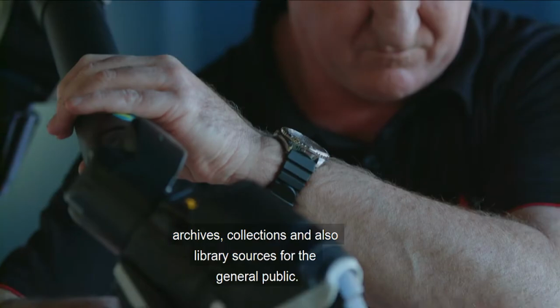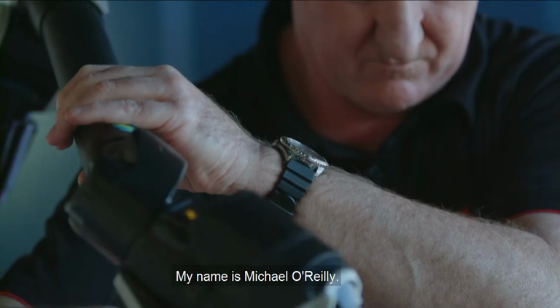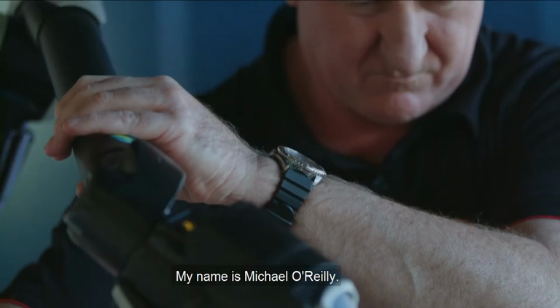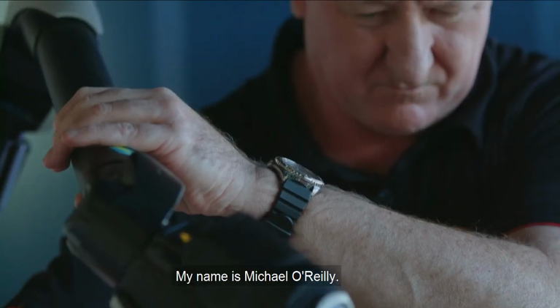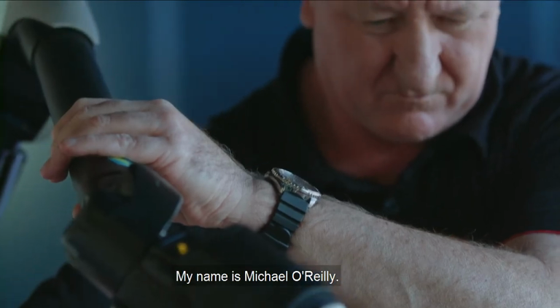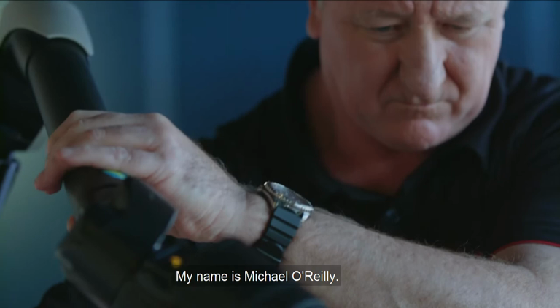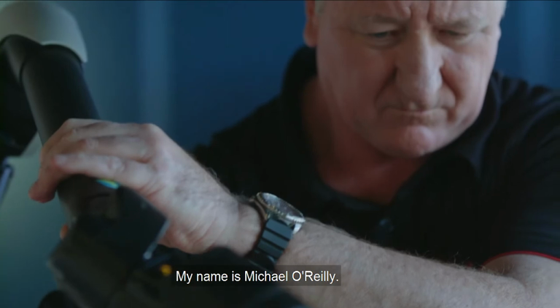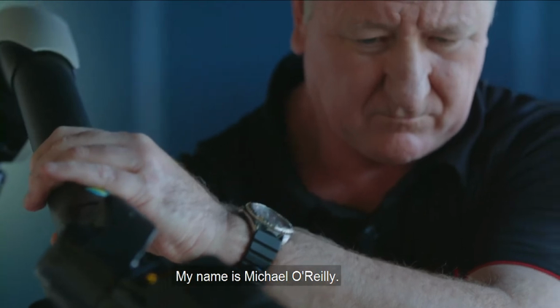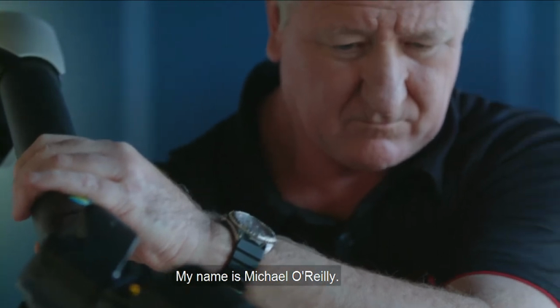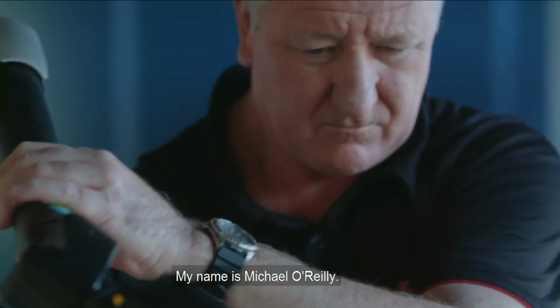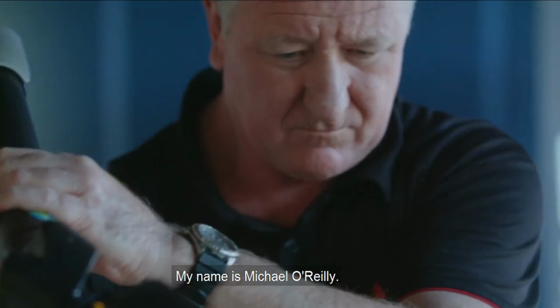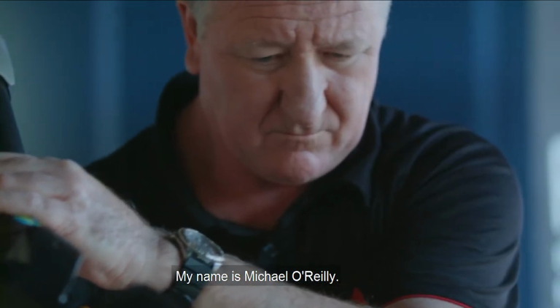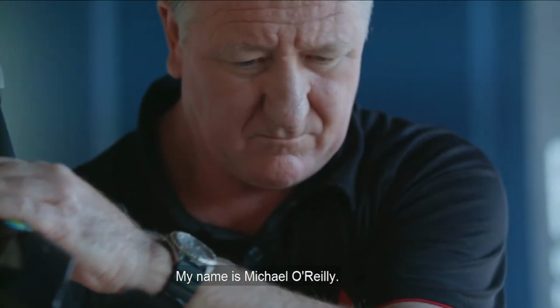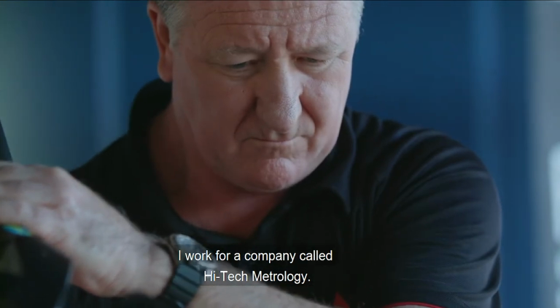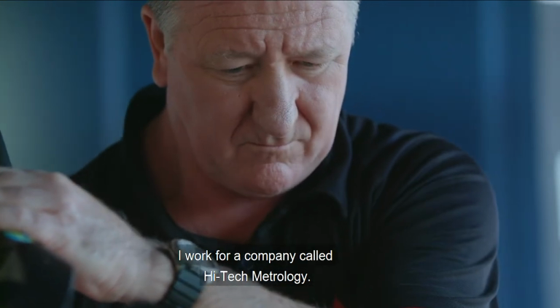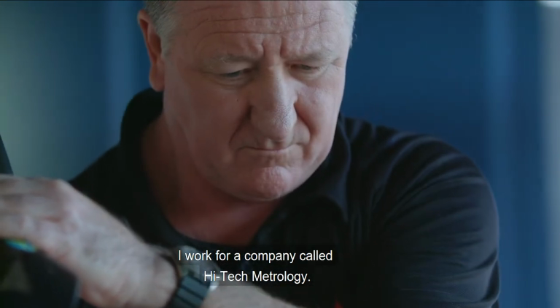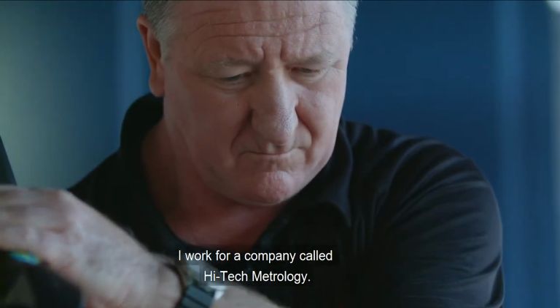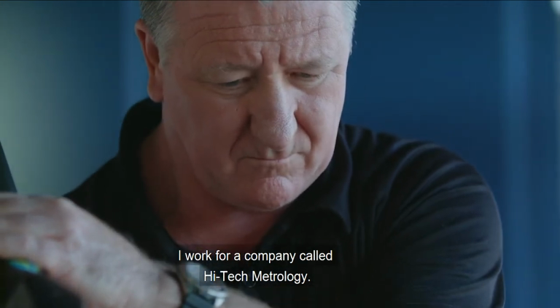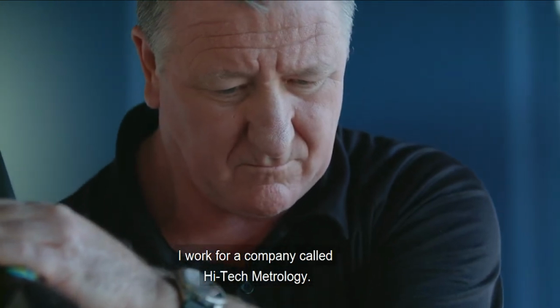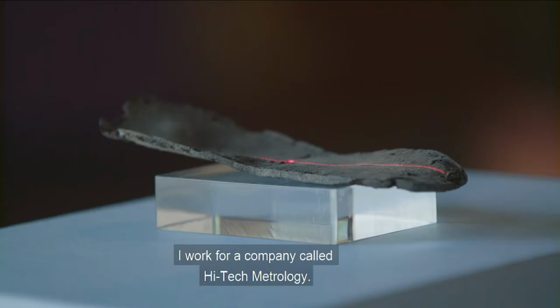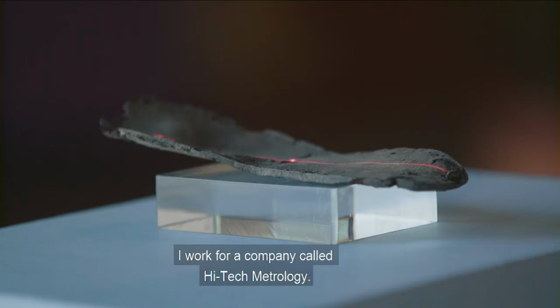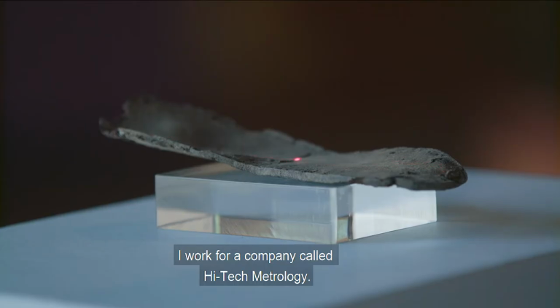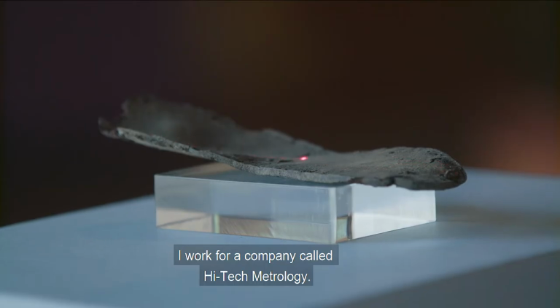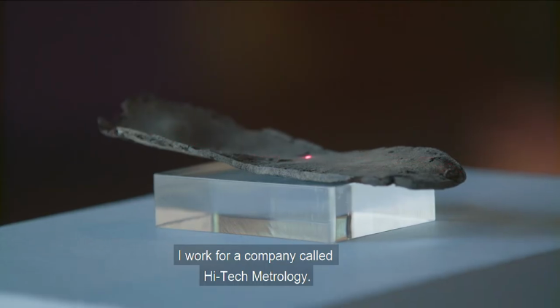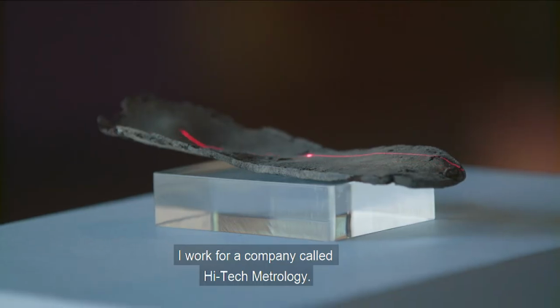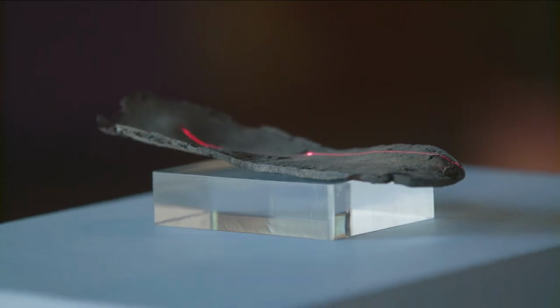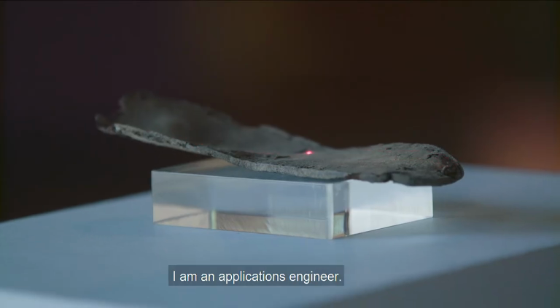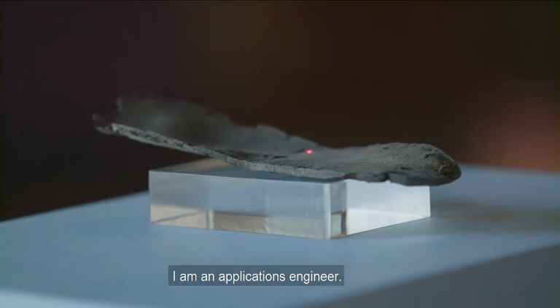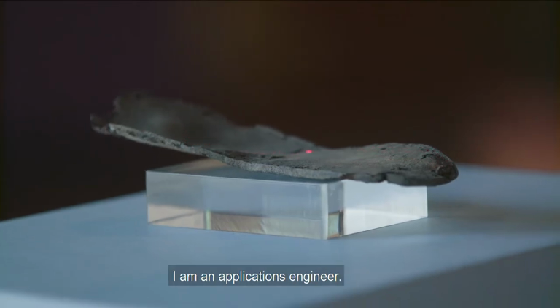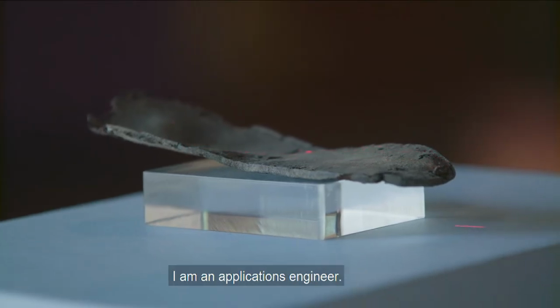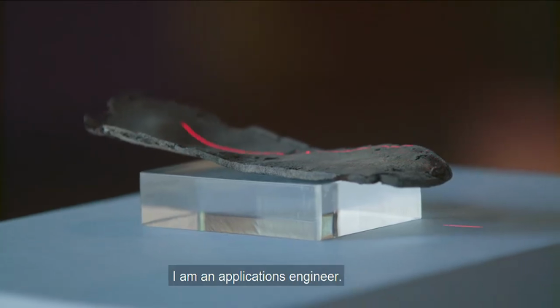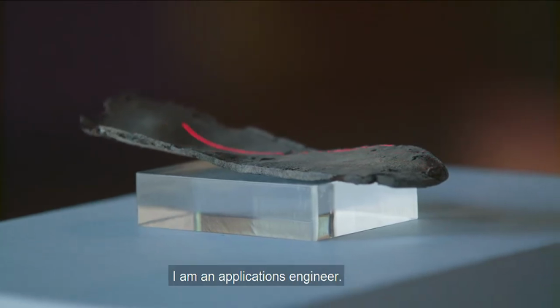My name is Michael O. Rowley. I work for a company called High Tech Metrology. I am an Applications Engineer.